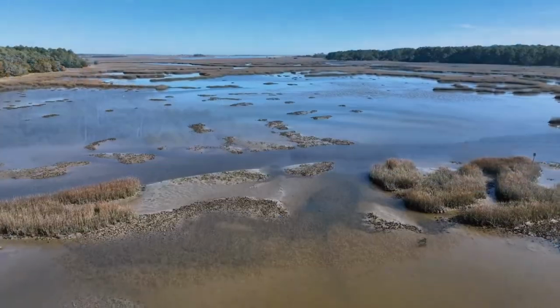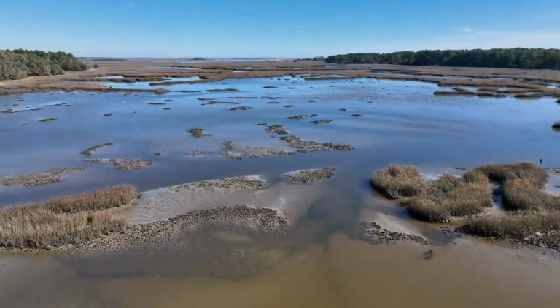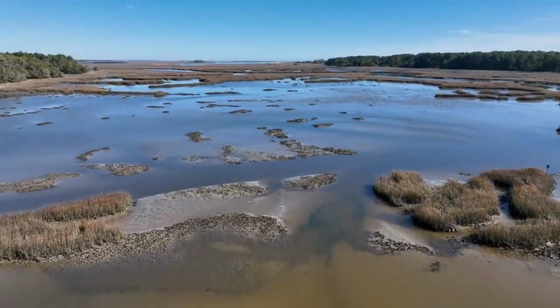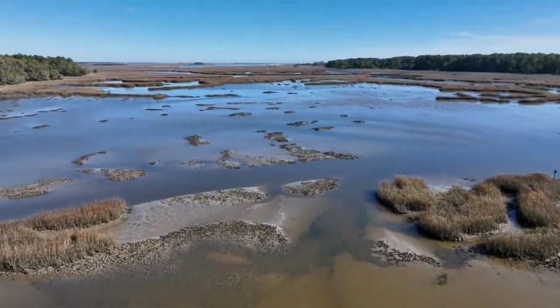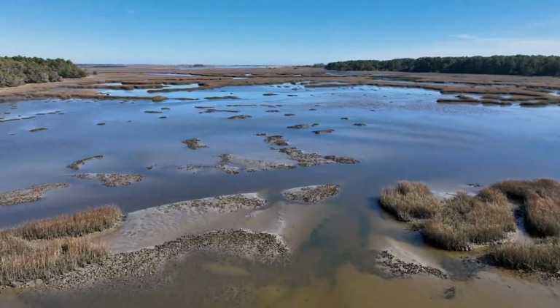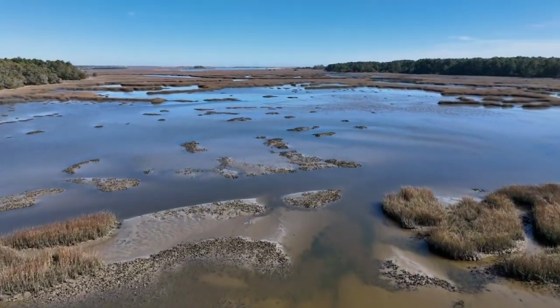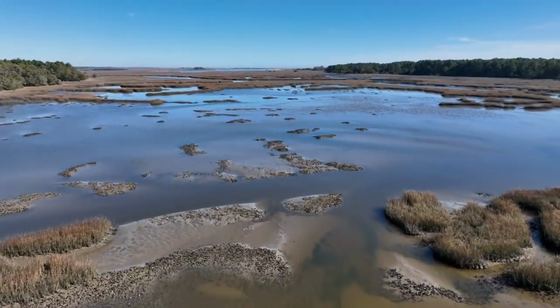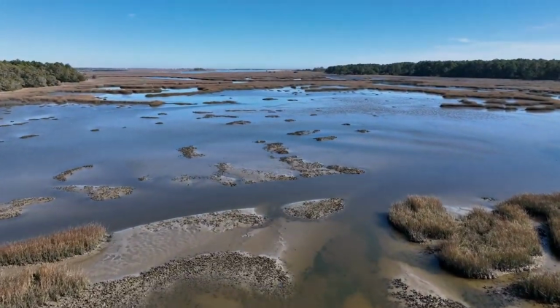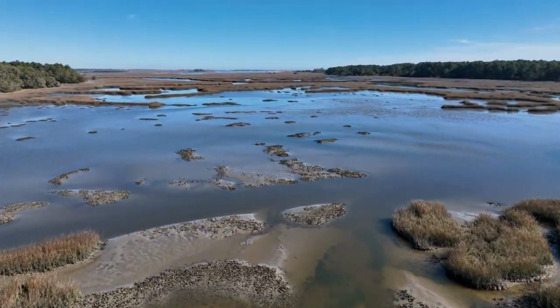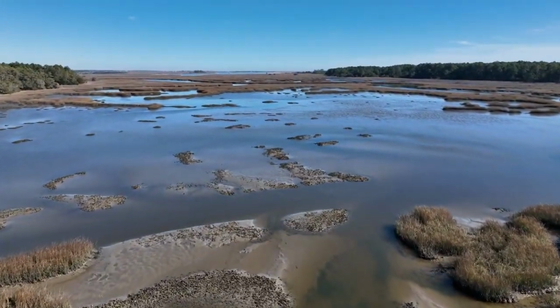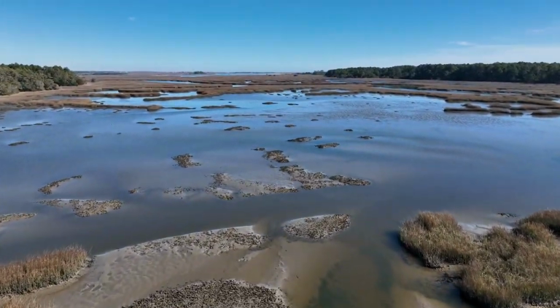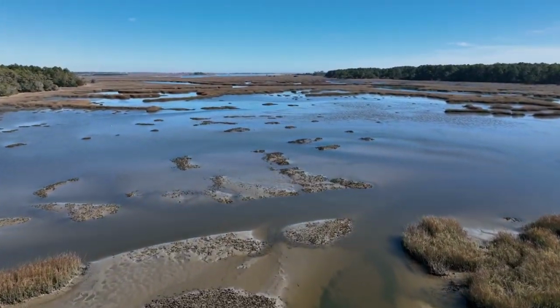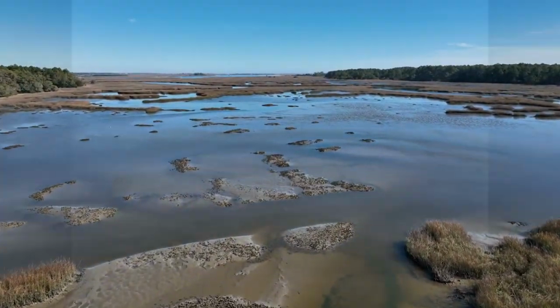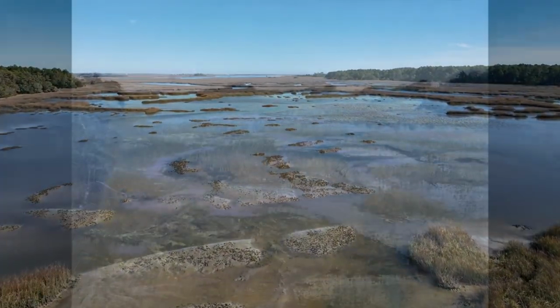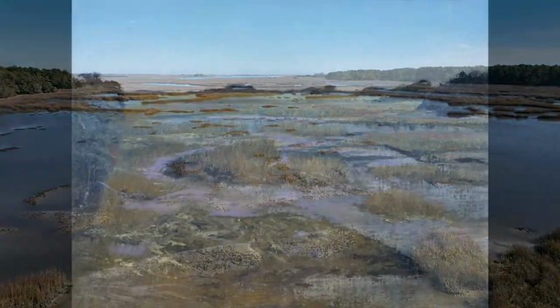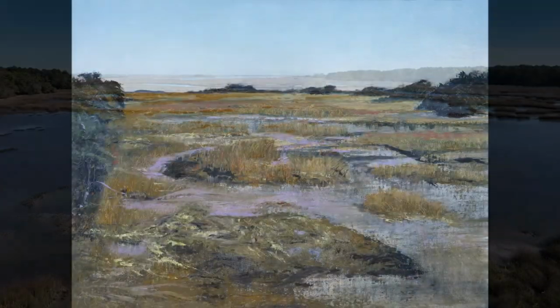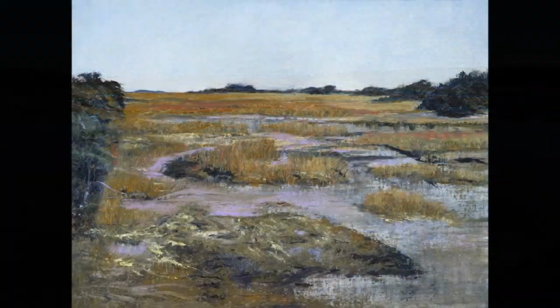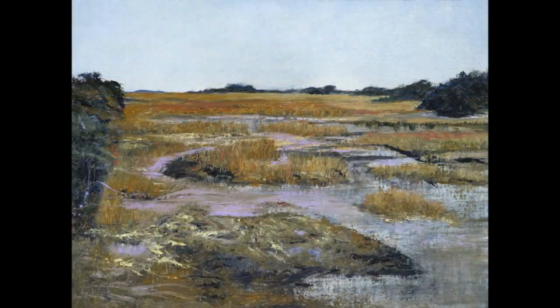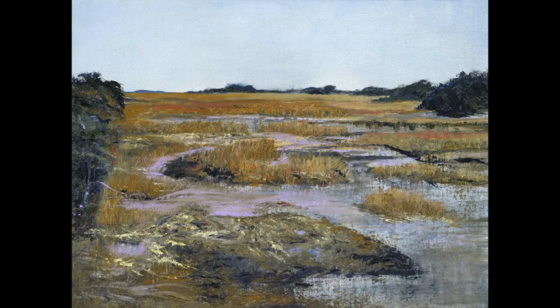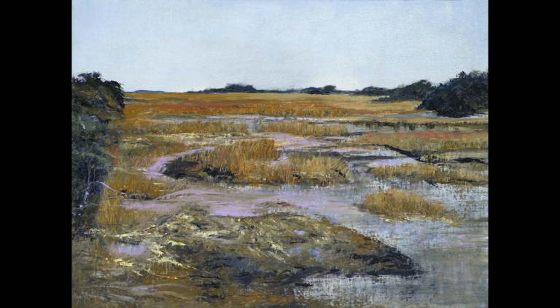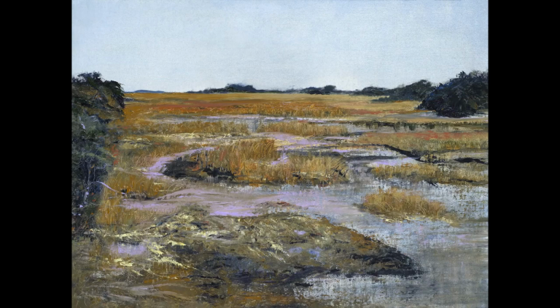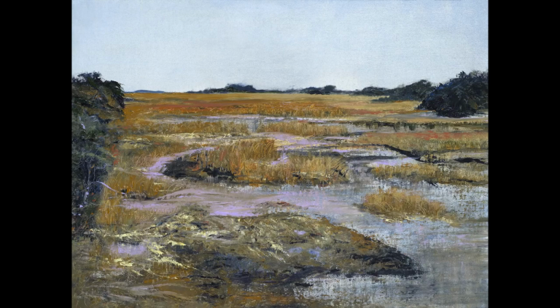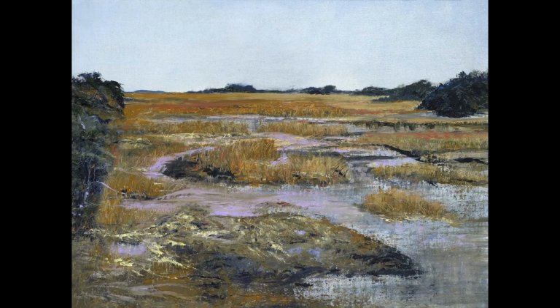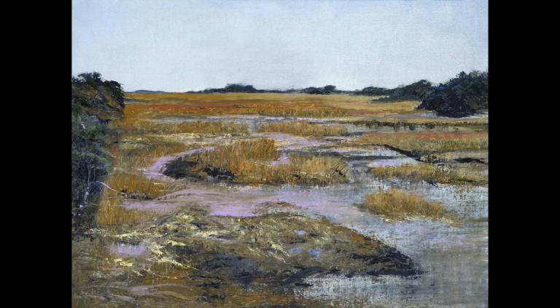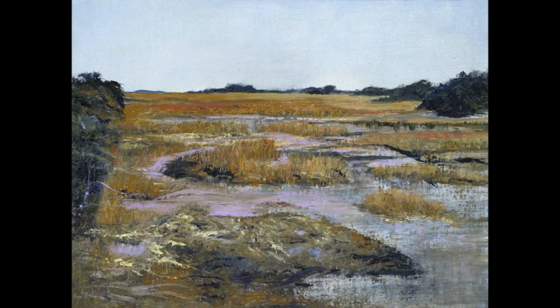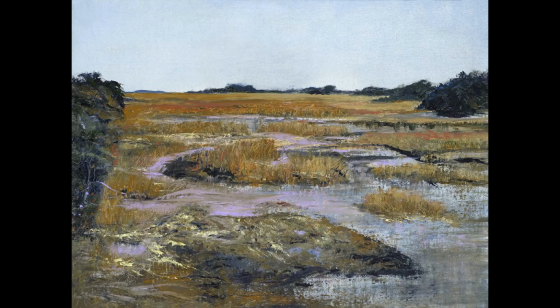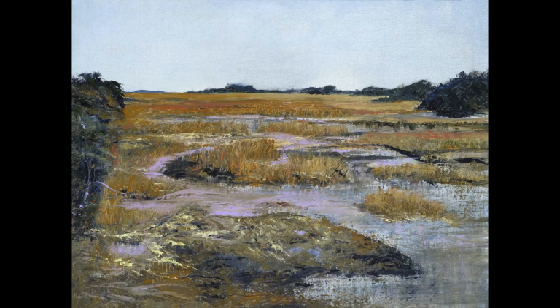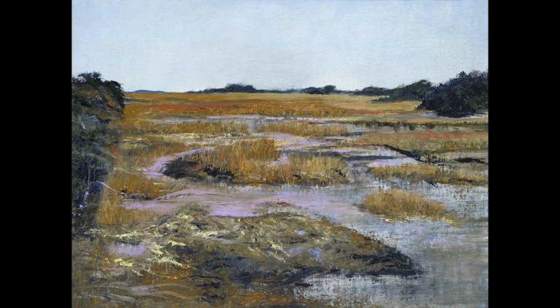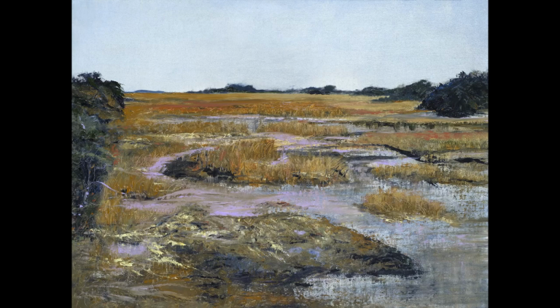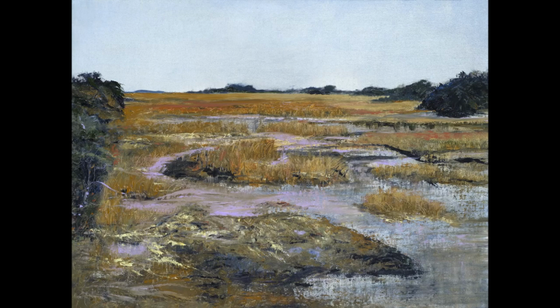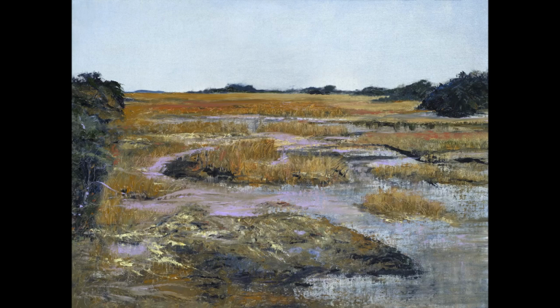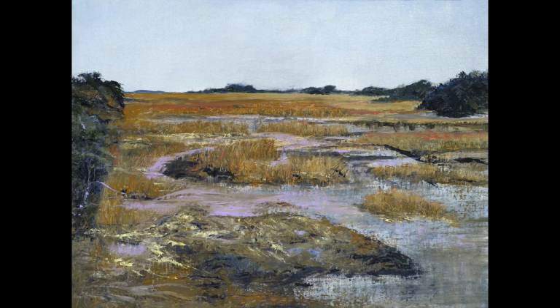Watching the tide recede, 'Oyster Beds' is the name of this painting.